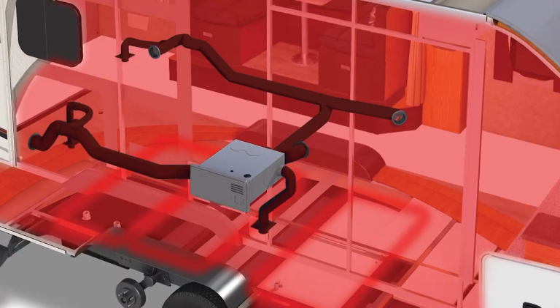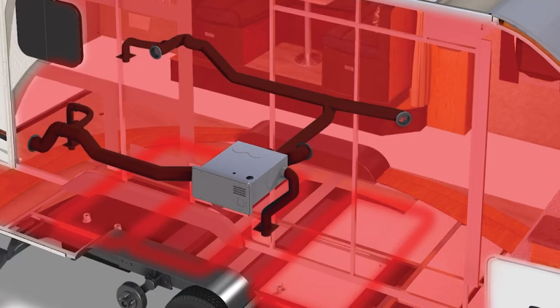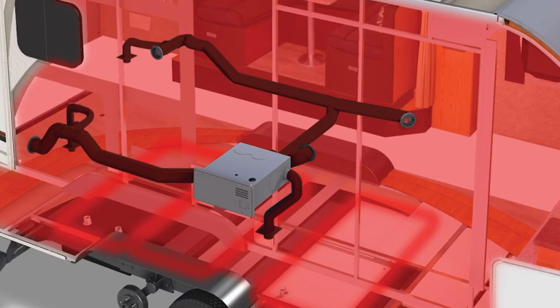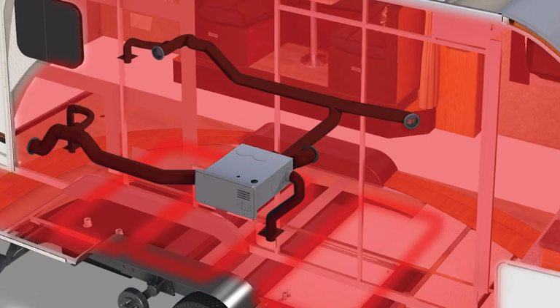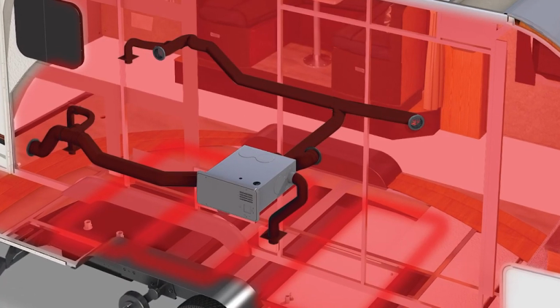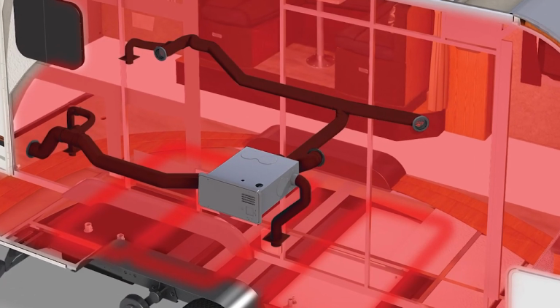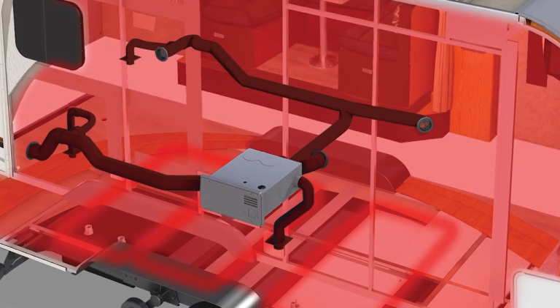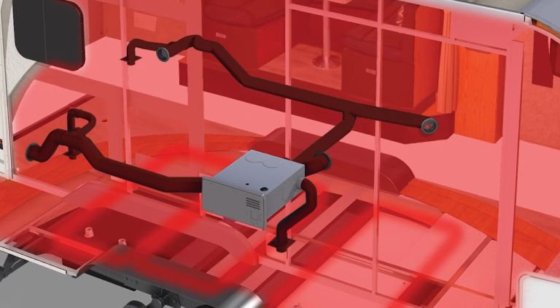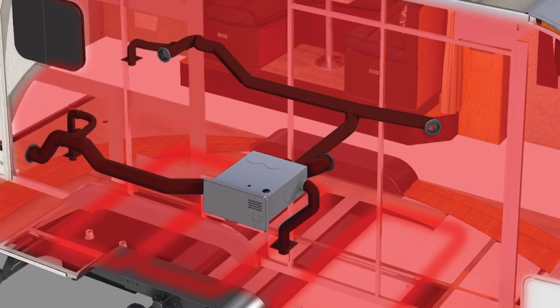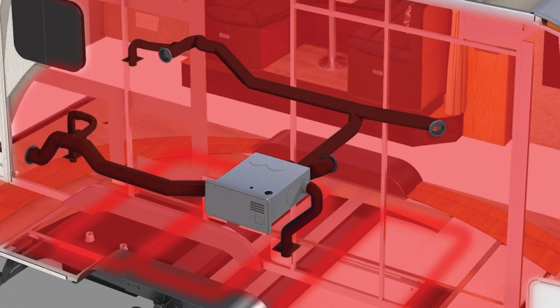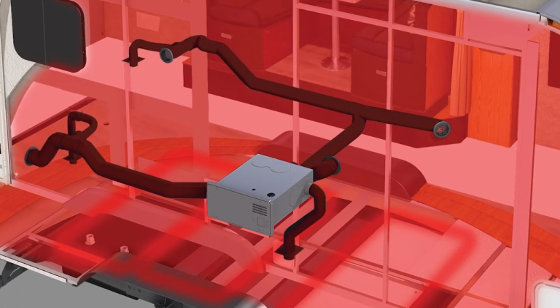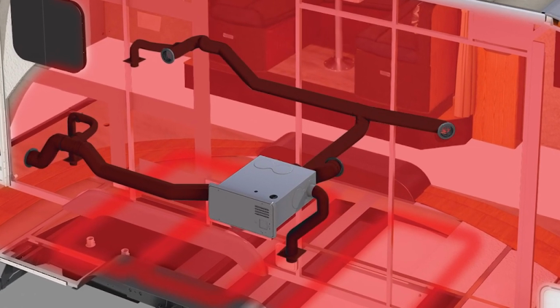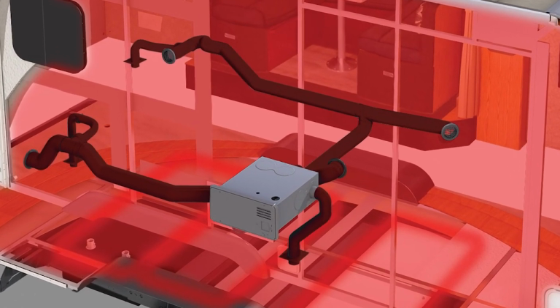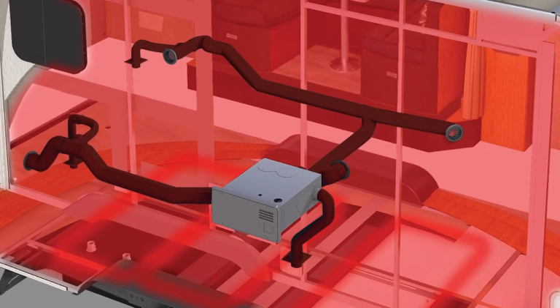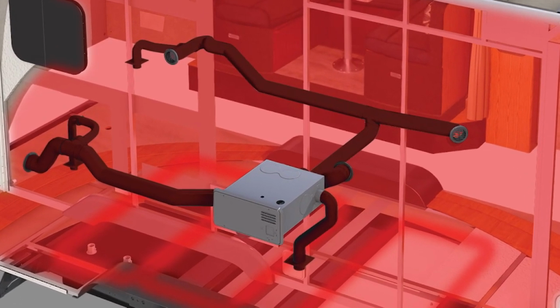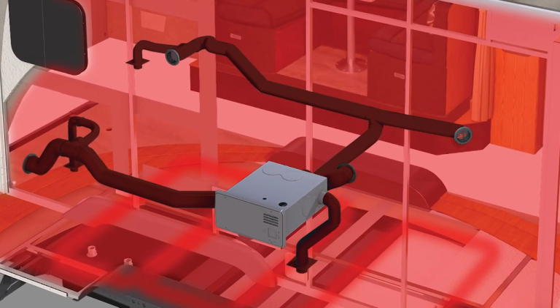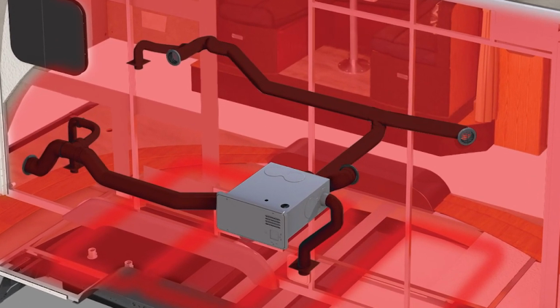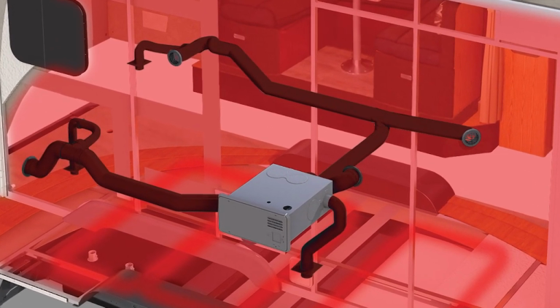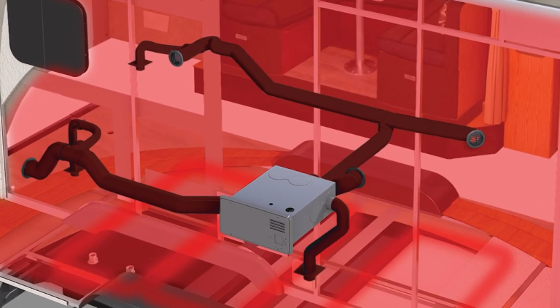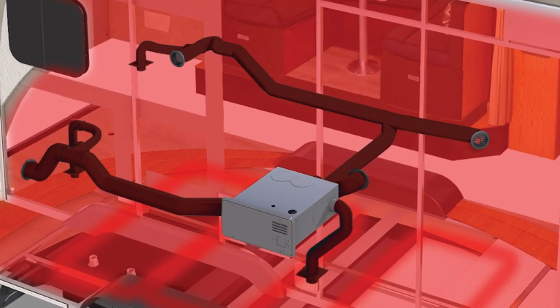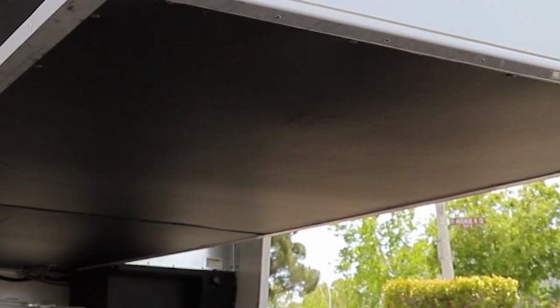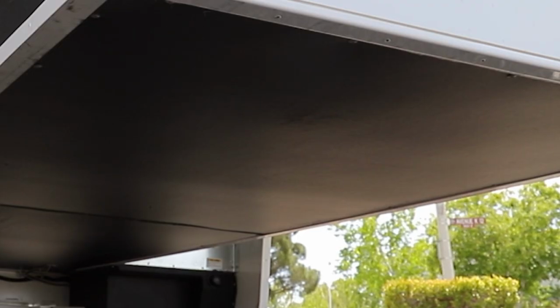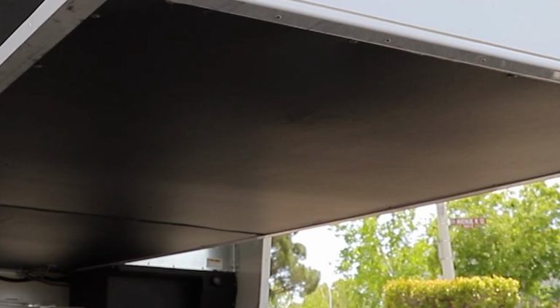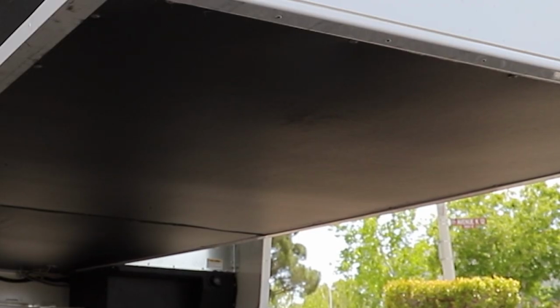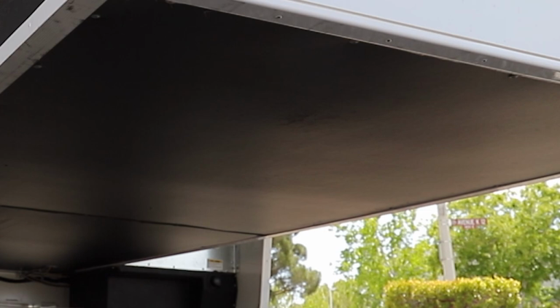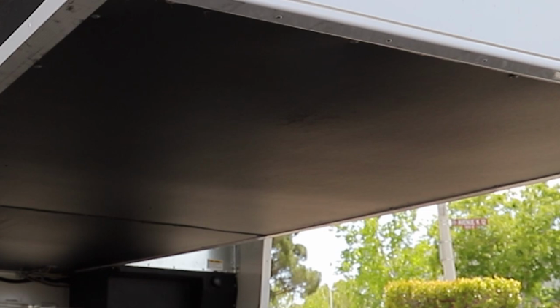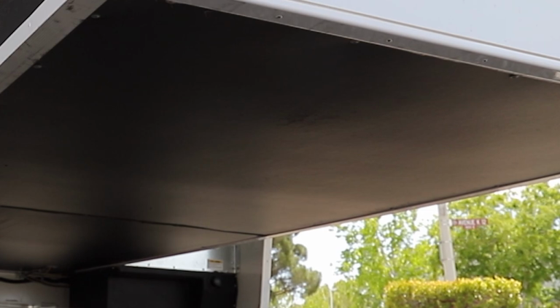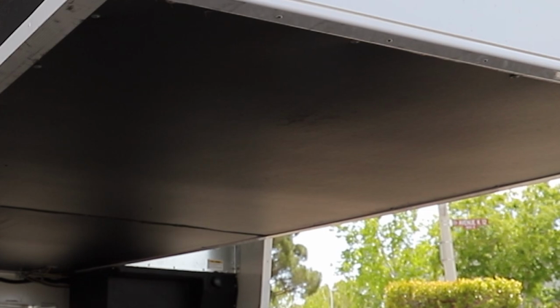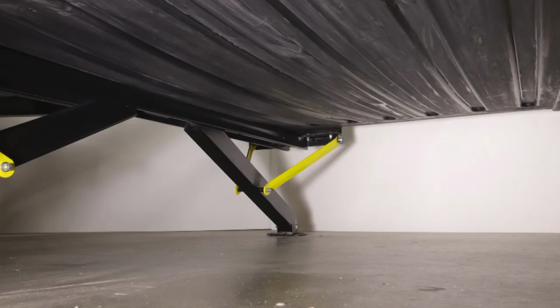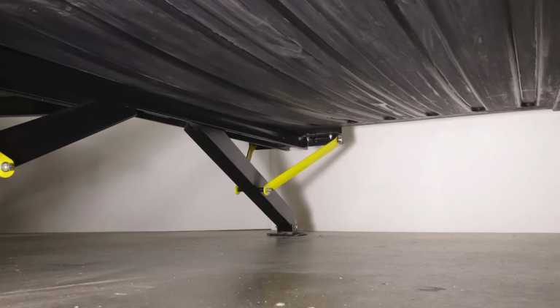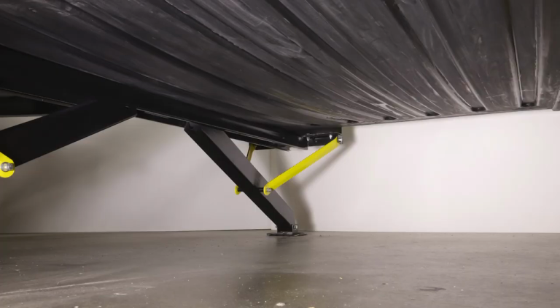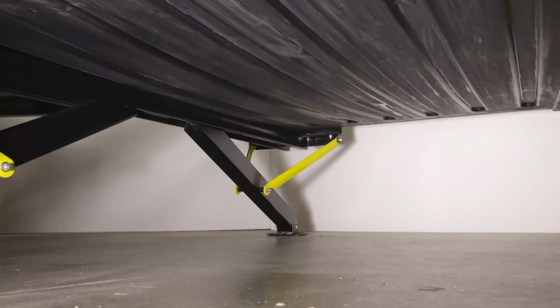To prevent freezing, ducted heat is run throughout the unit and also into the enclosed underbelly holding tank area.